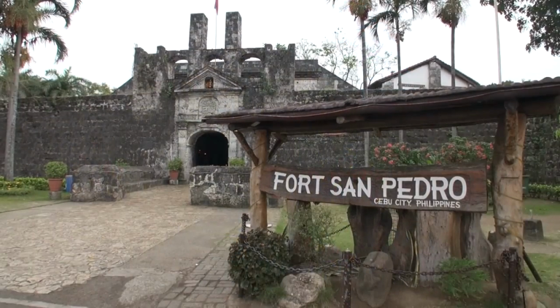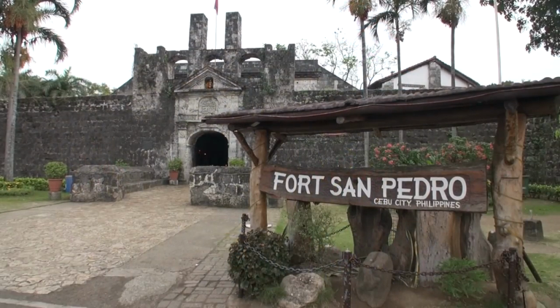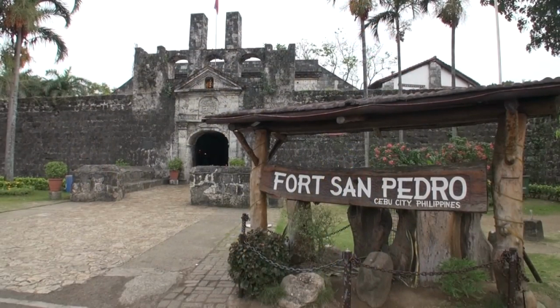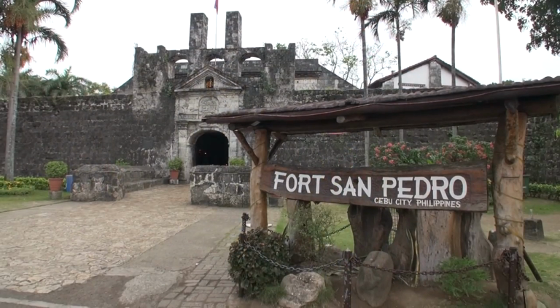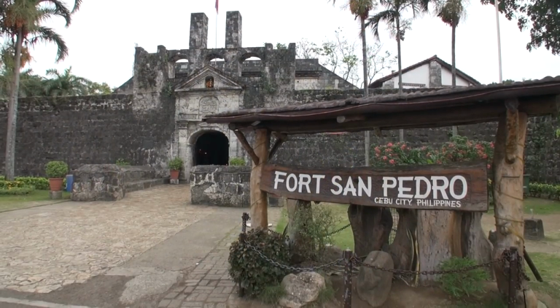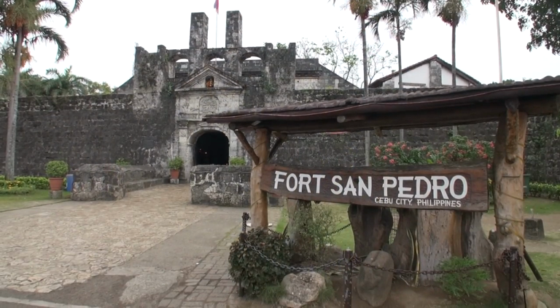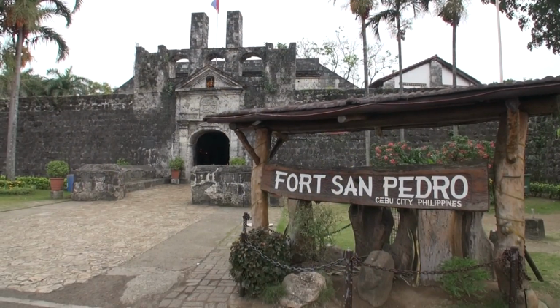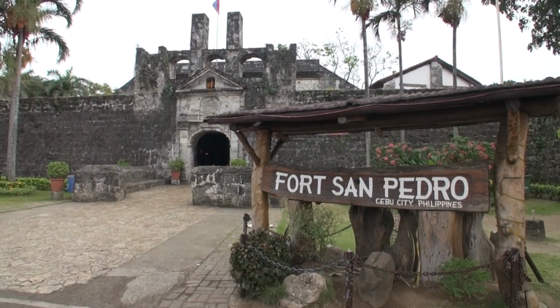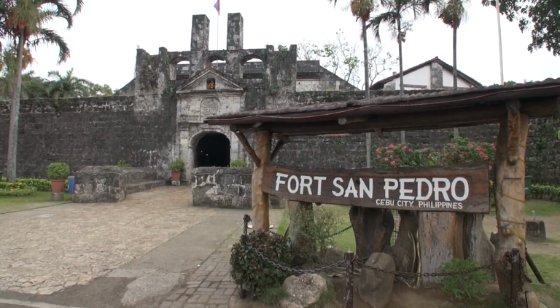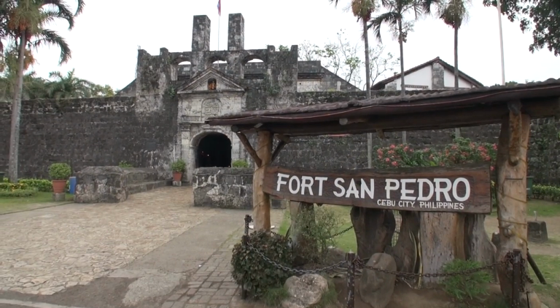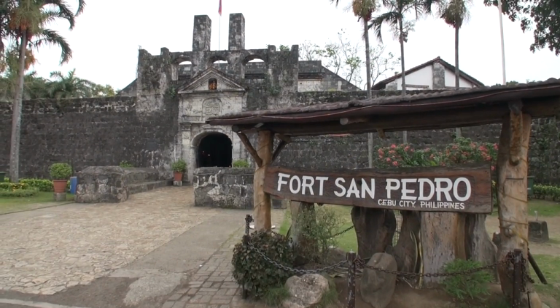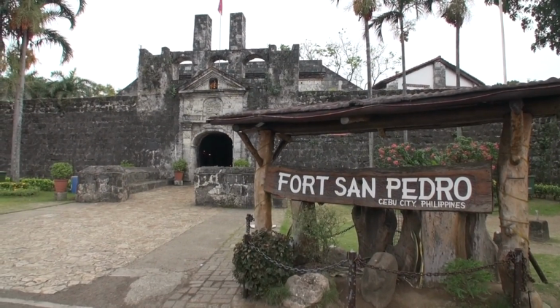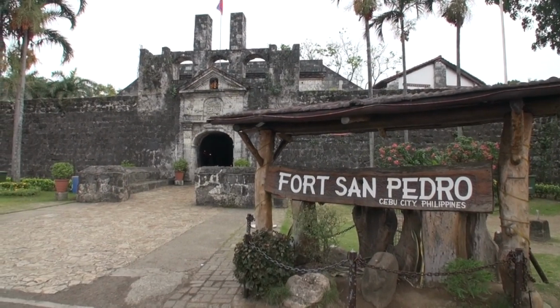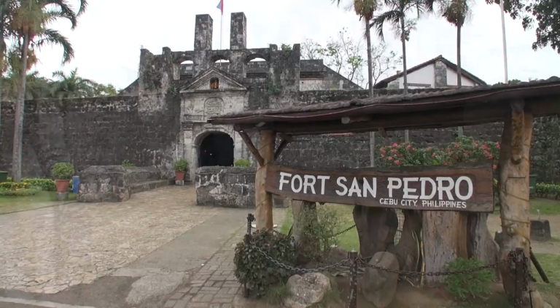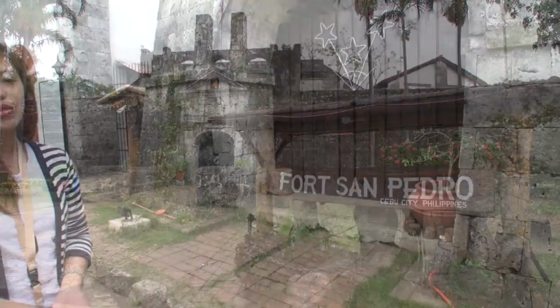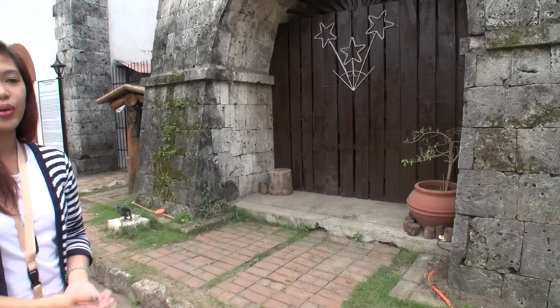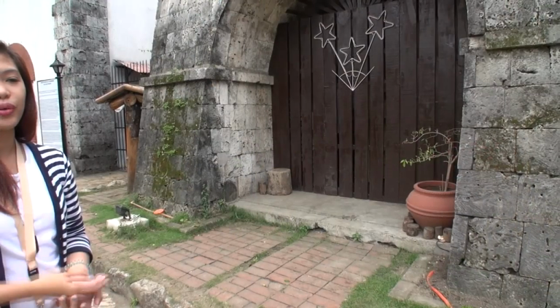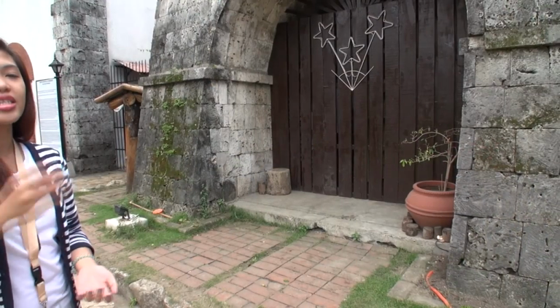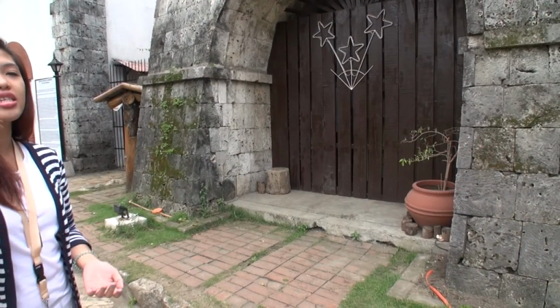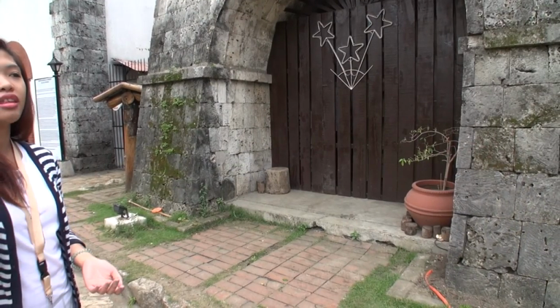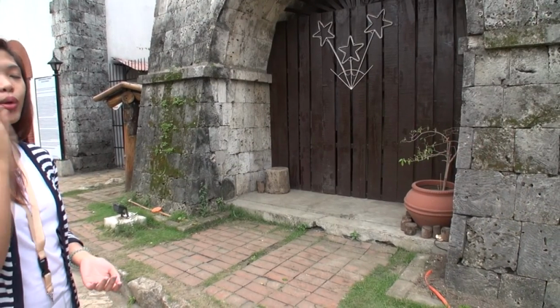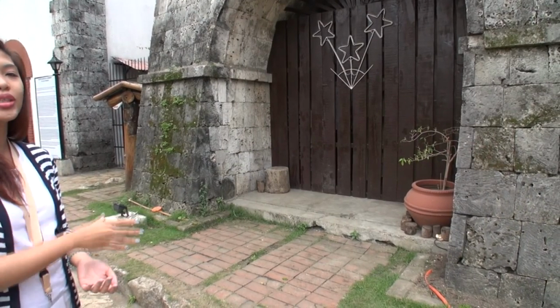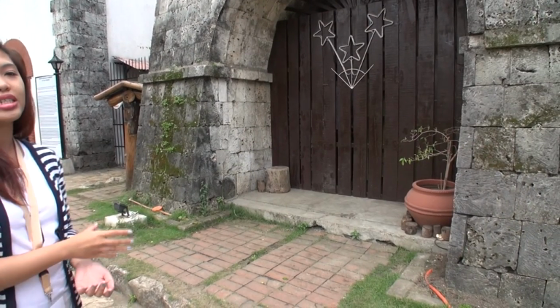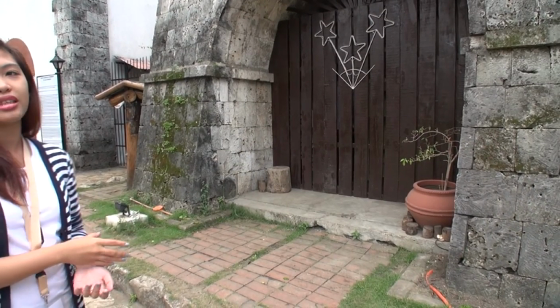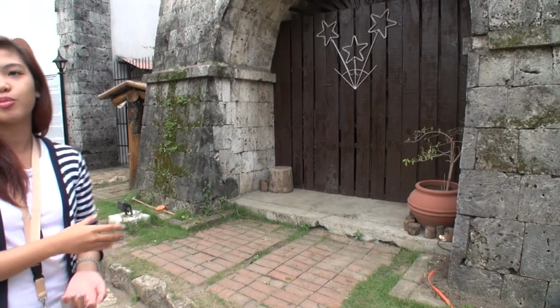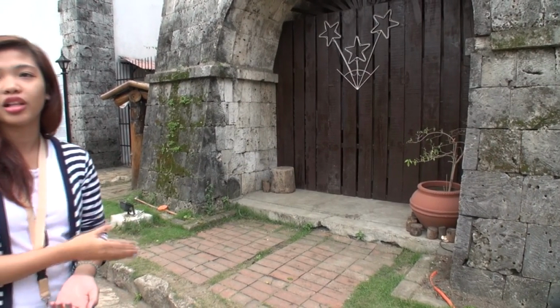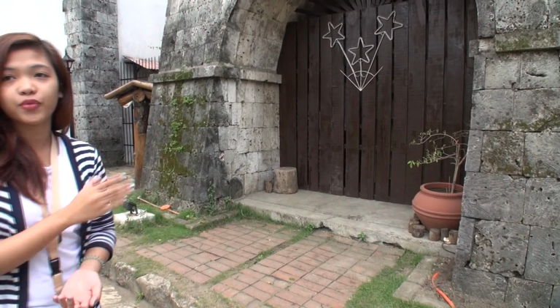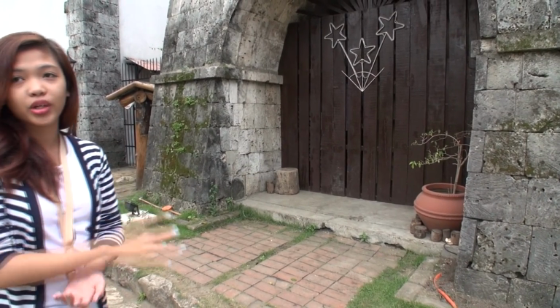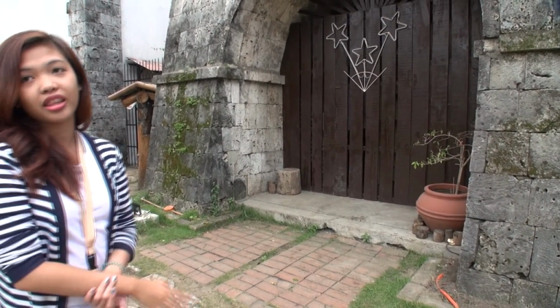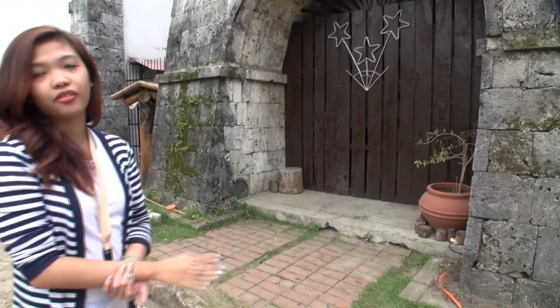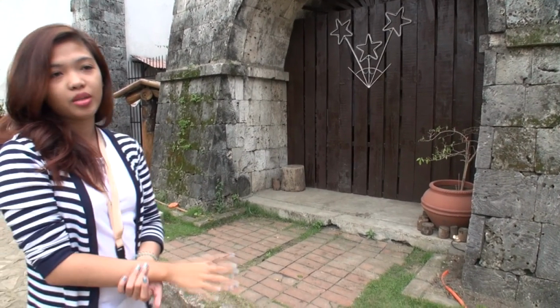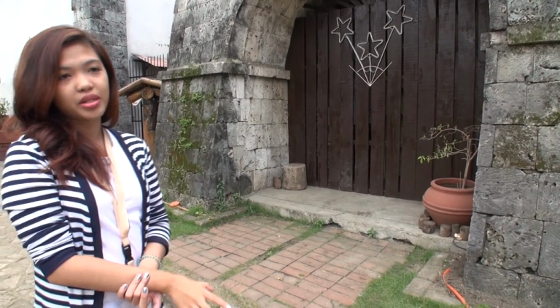Also worth checking out is Fort San Pedro, the oldest and the smallest fort in the Philippines.